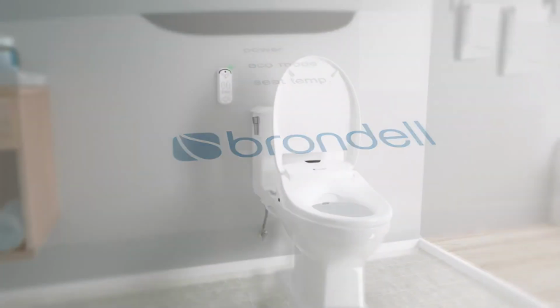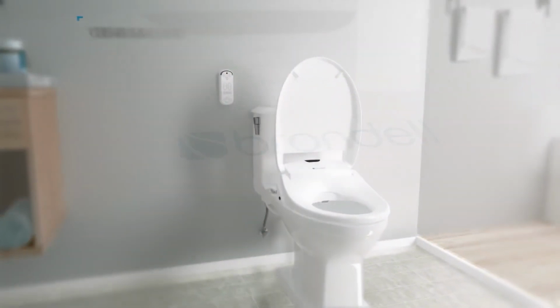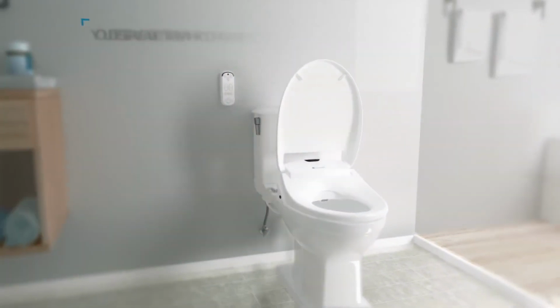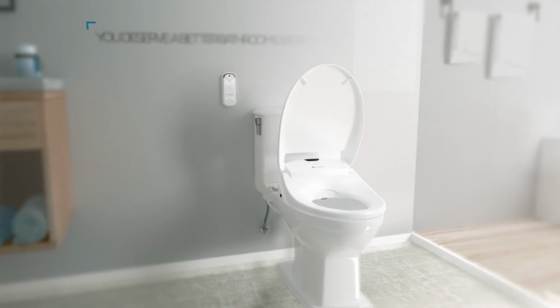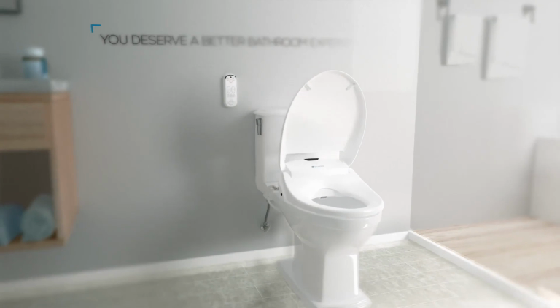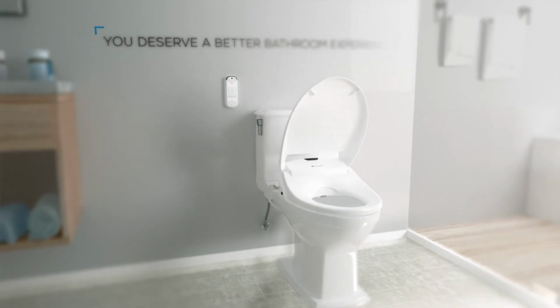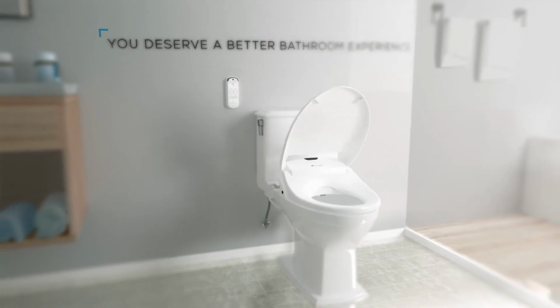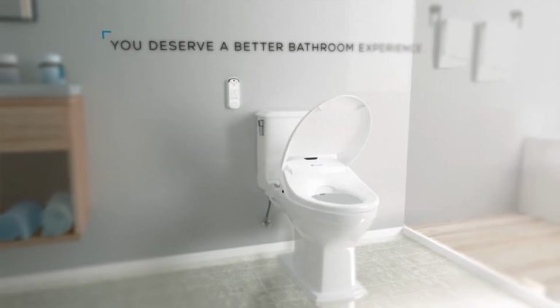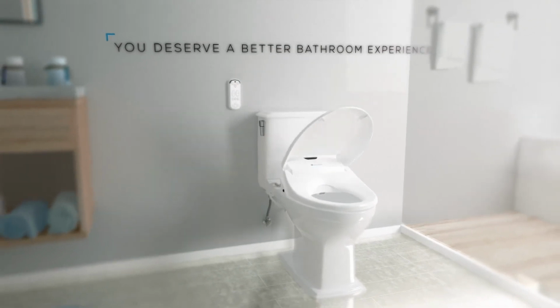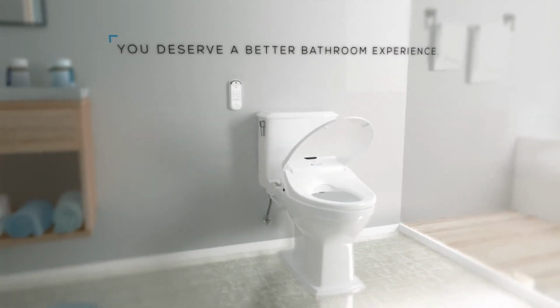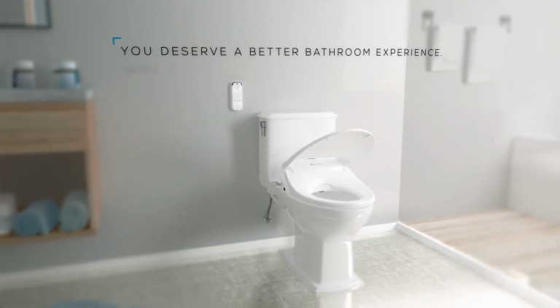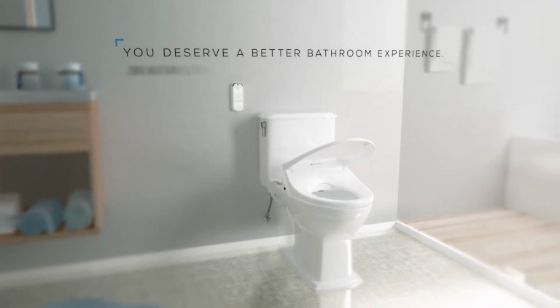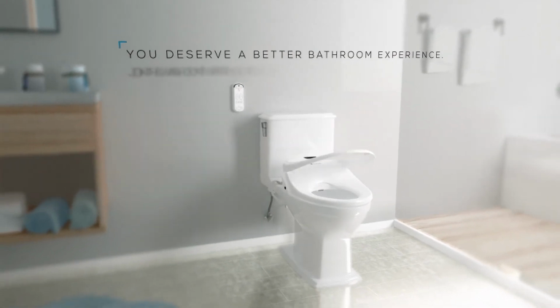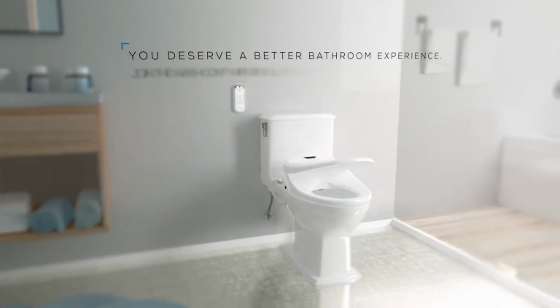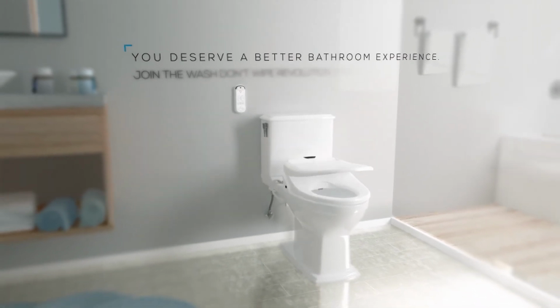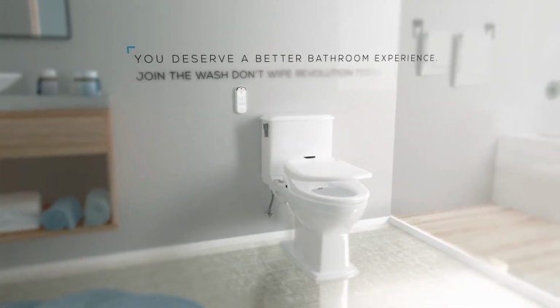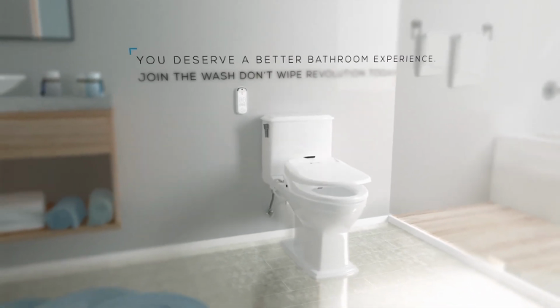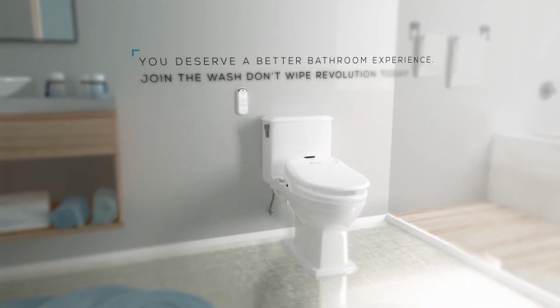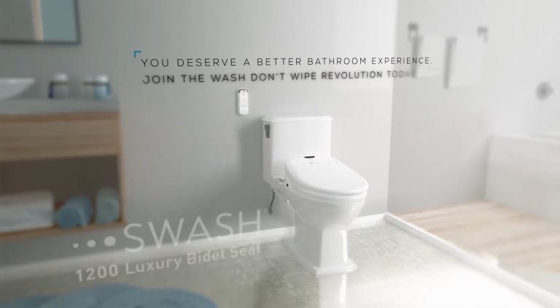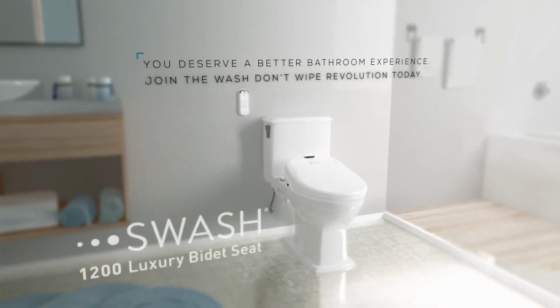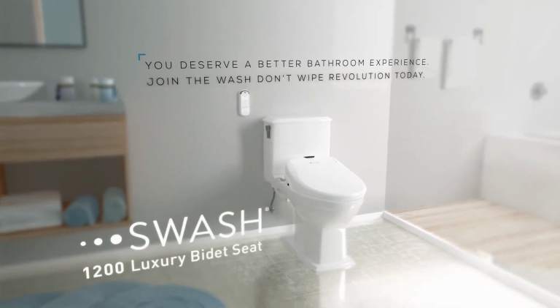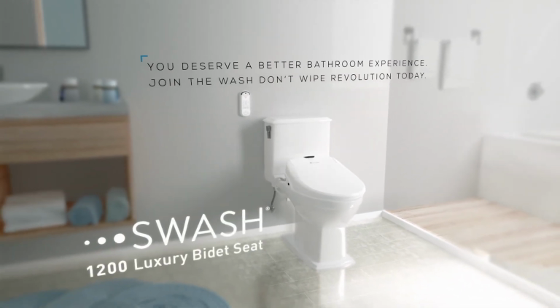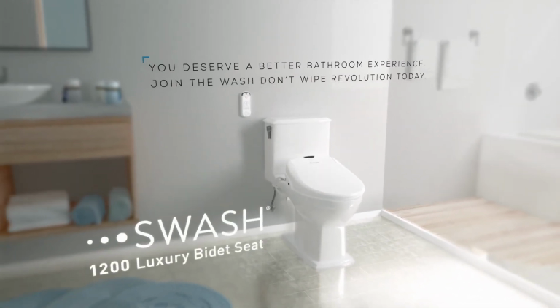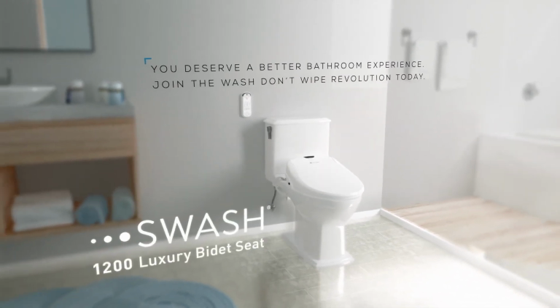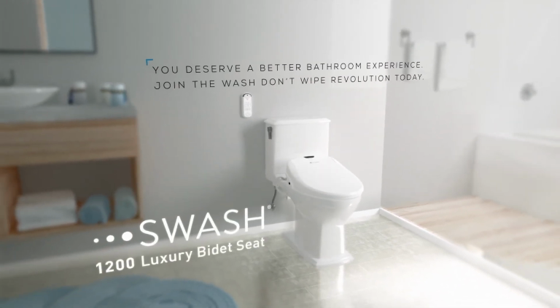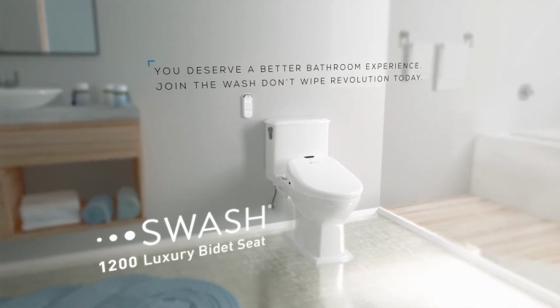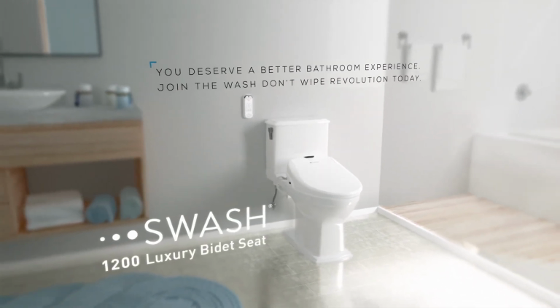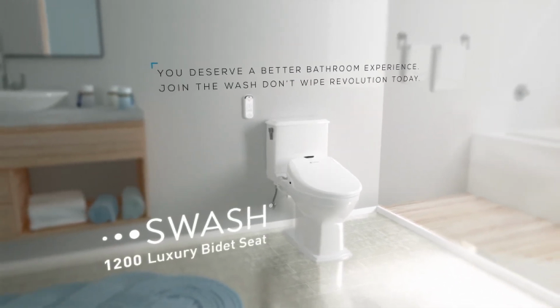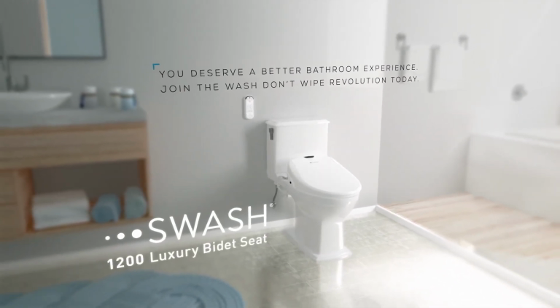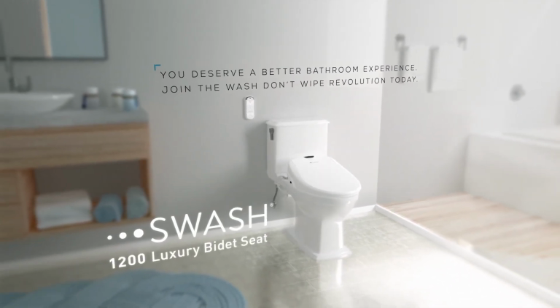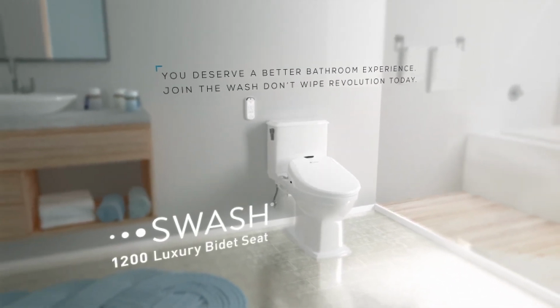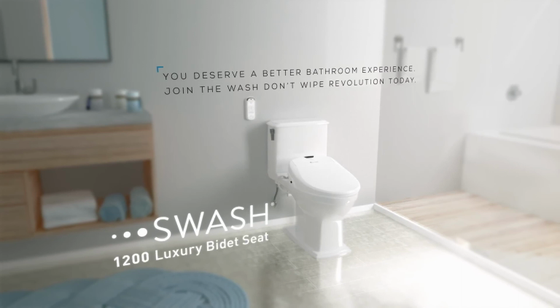You deserve a better bathroom experience. Join the wash-don't-wipe revolution today.